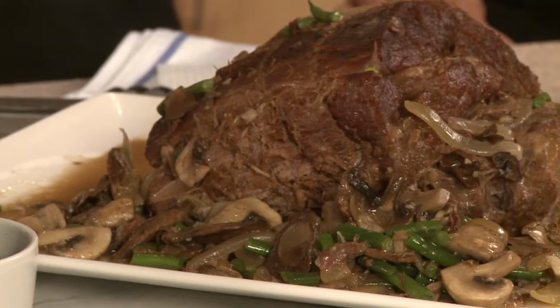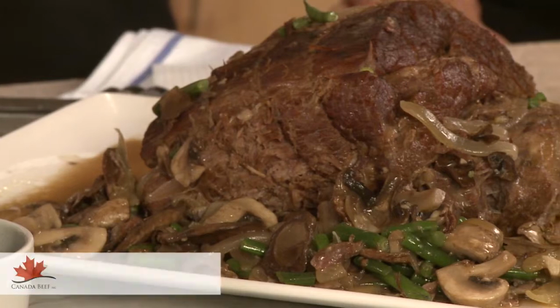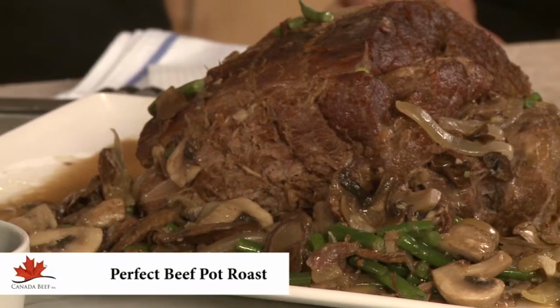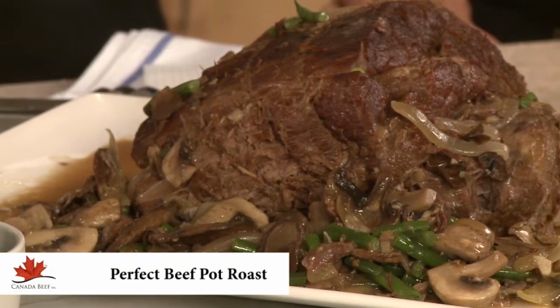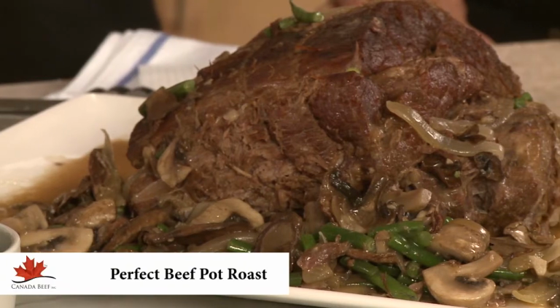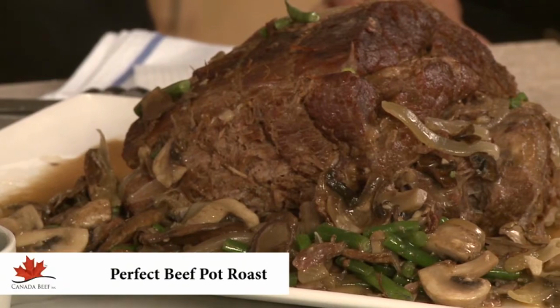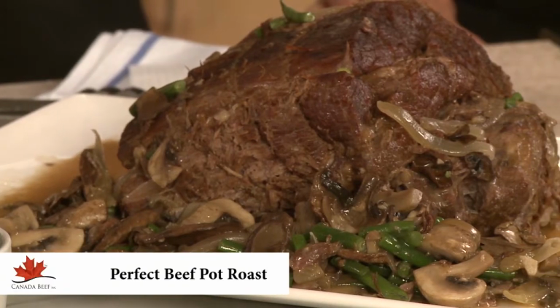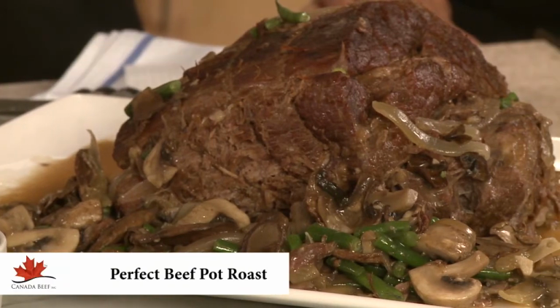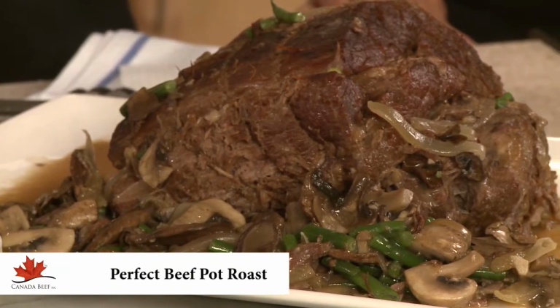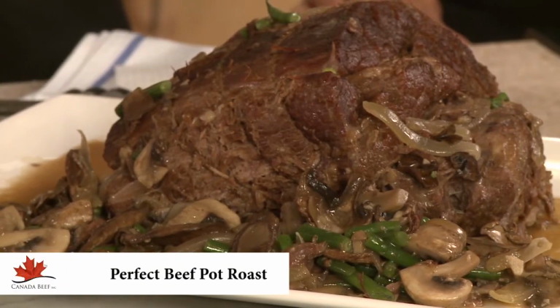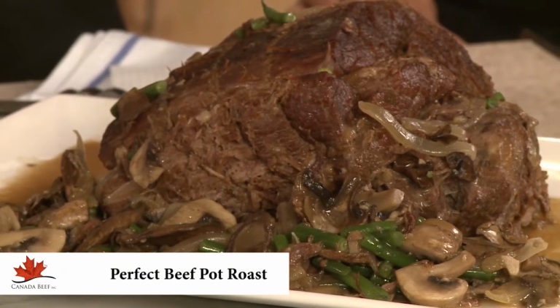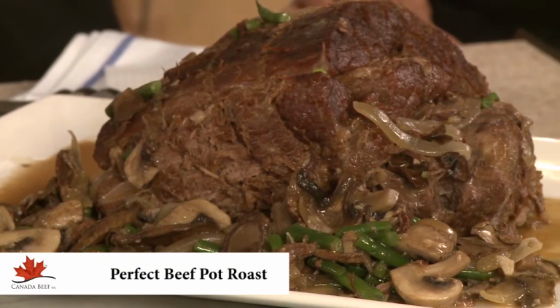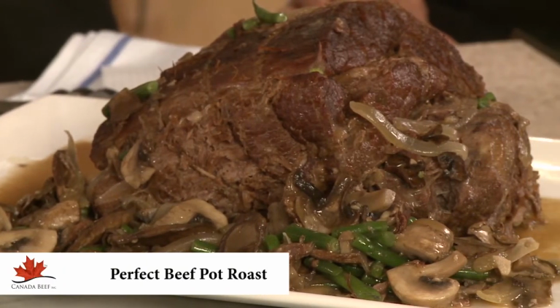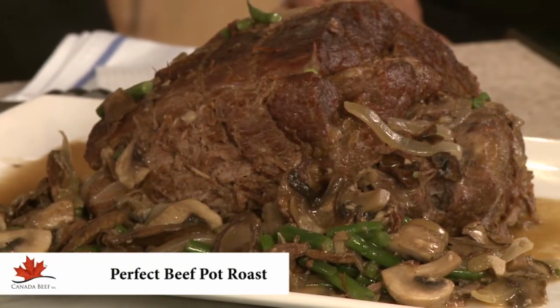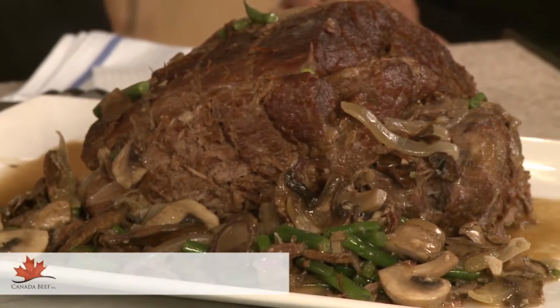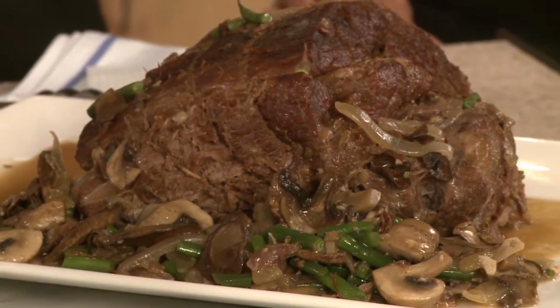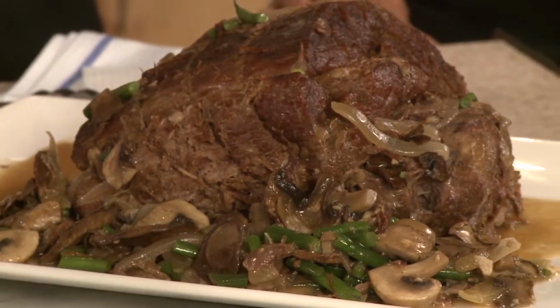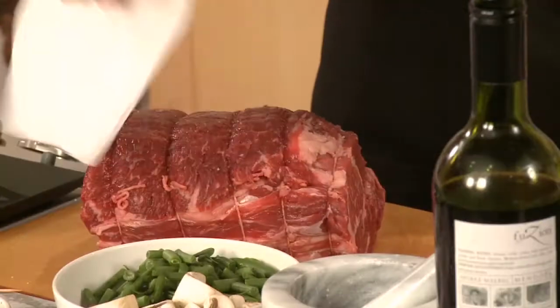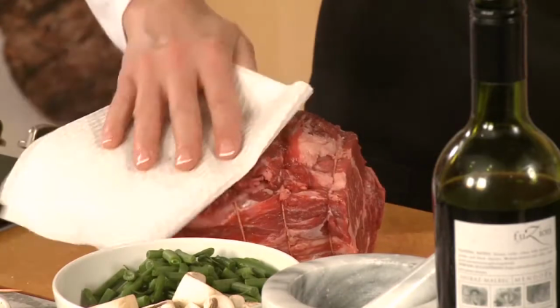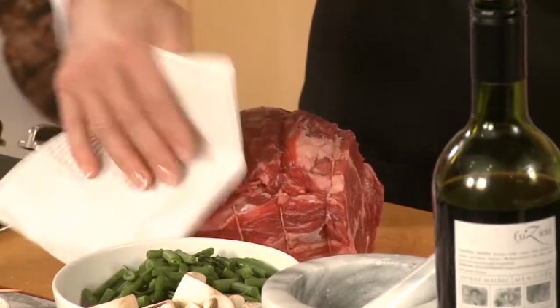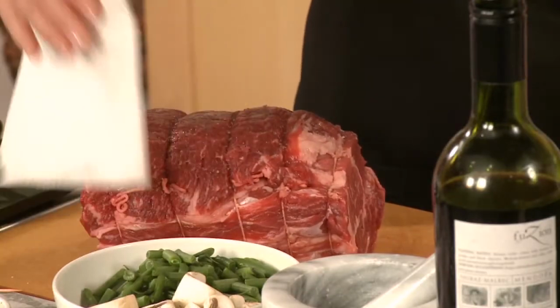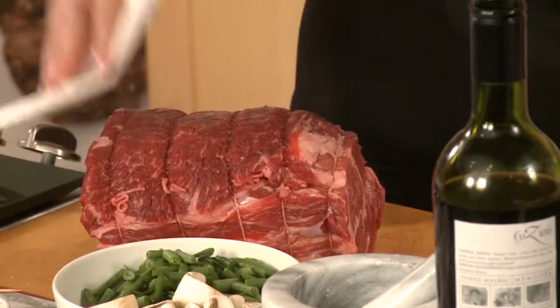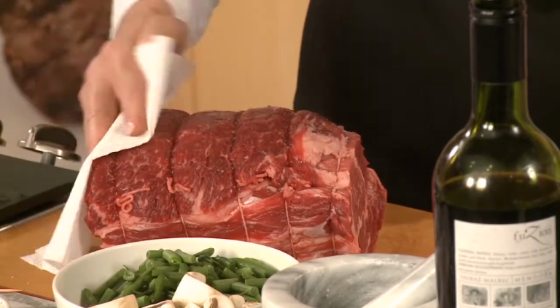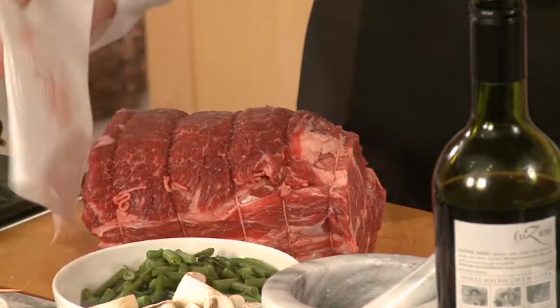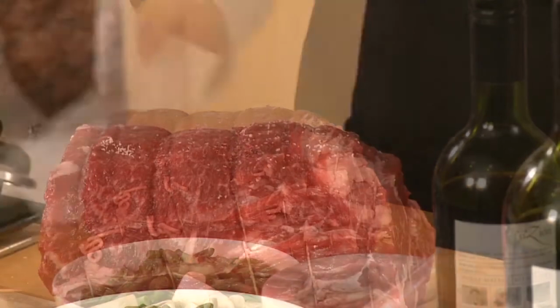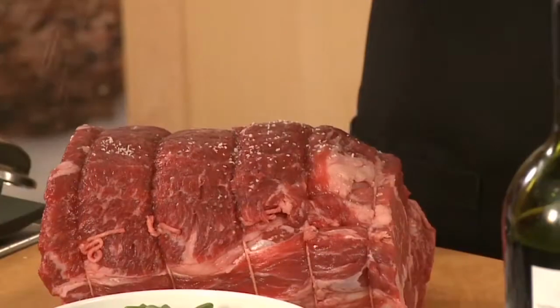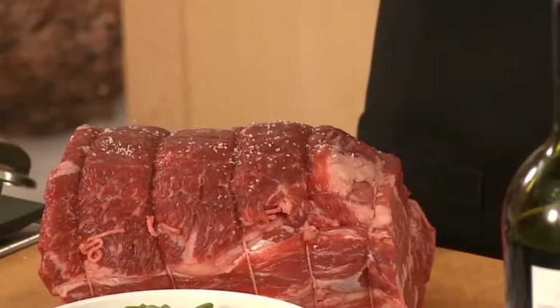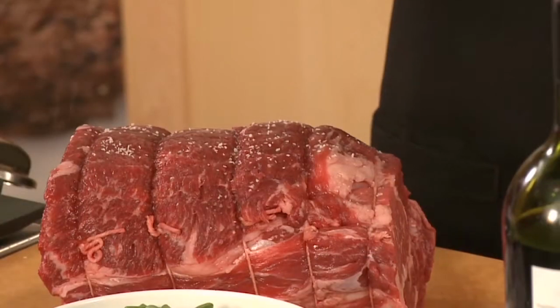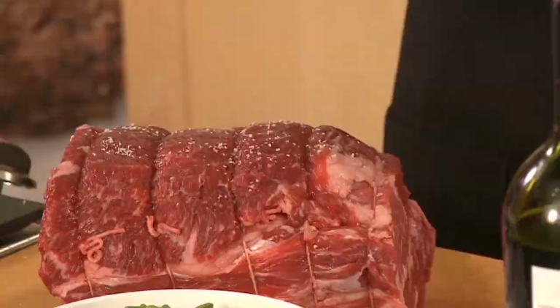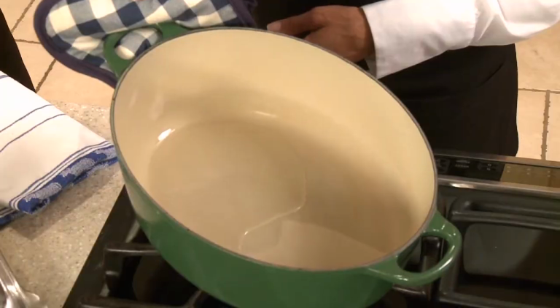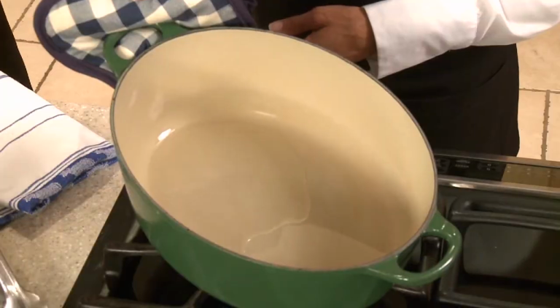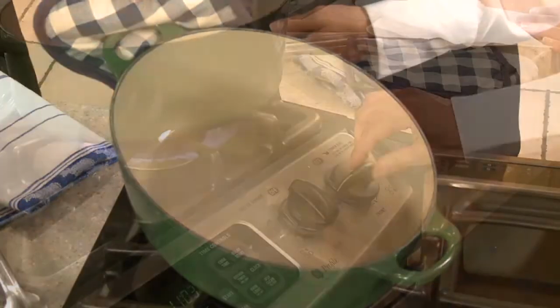Delicious pot roast is simple to make. Start with a Canadian beef pot roast like cross rib or blade.